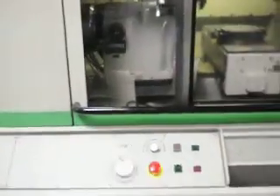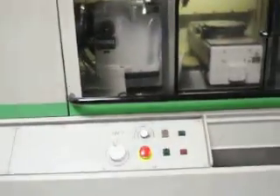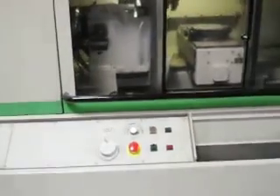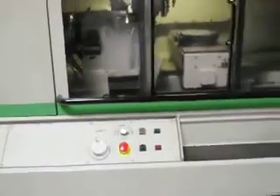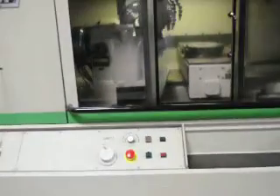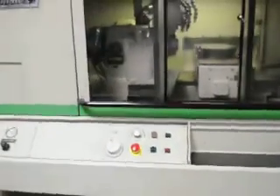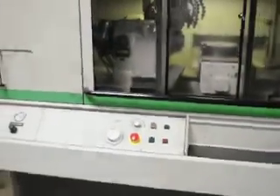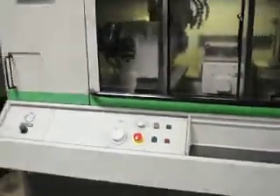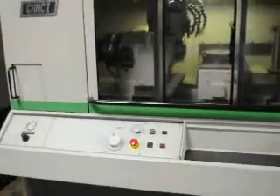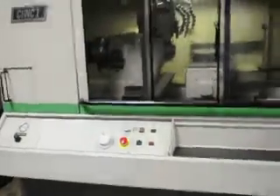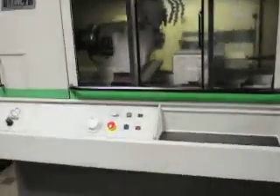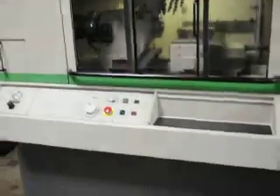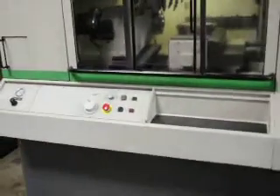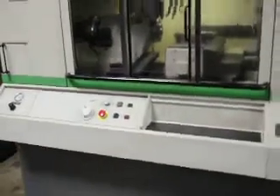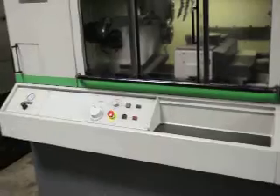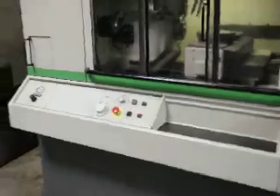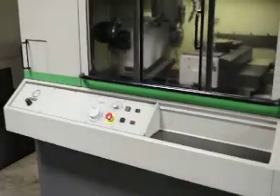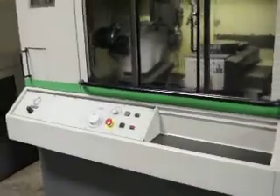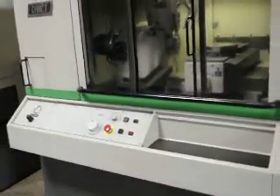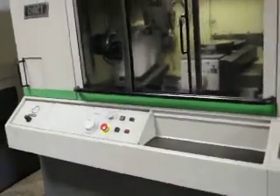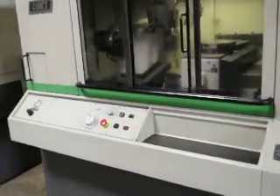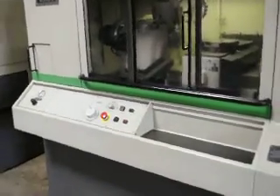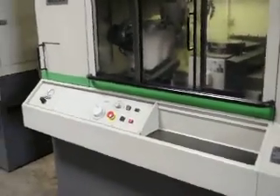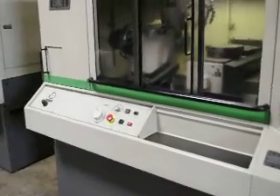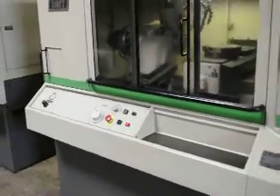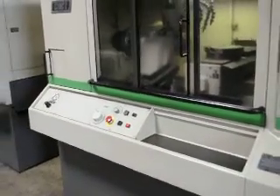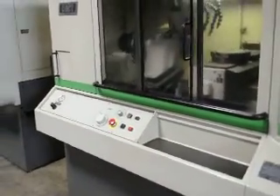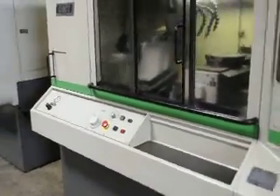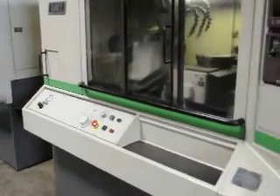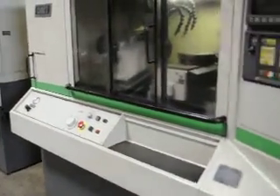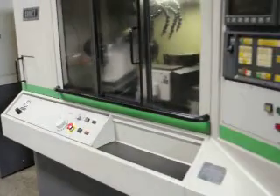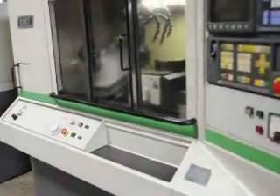We have the spindle stop knob and spindle lock knob that we are replacing.